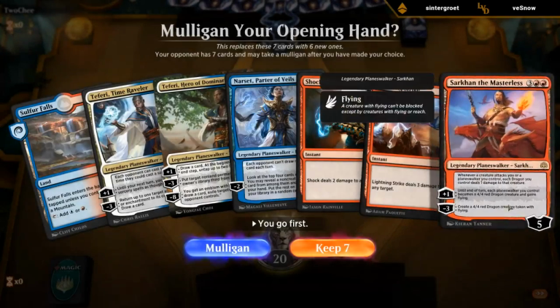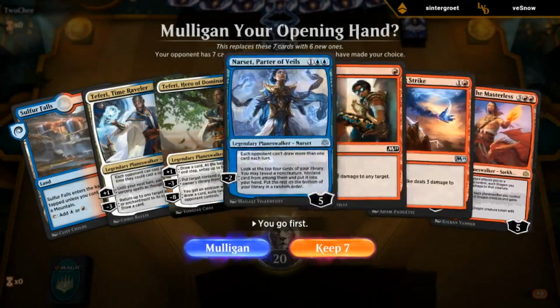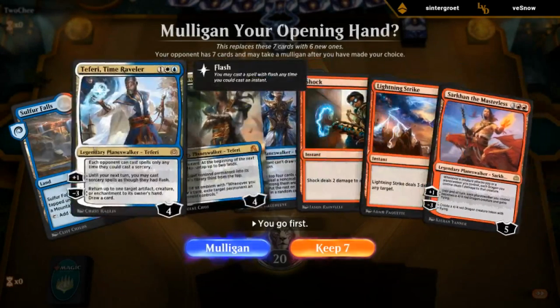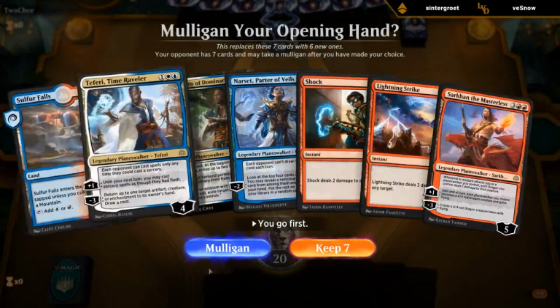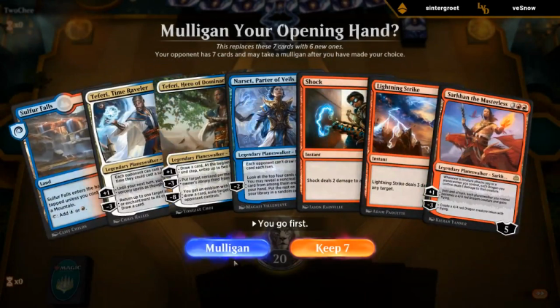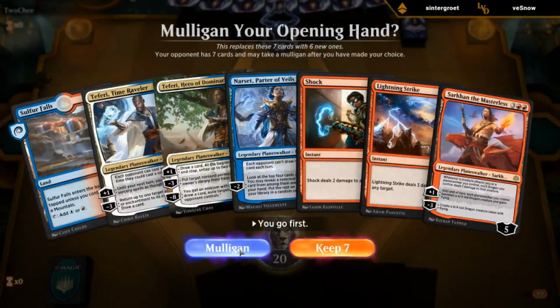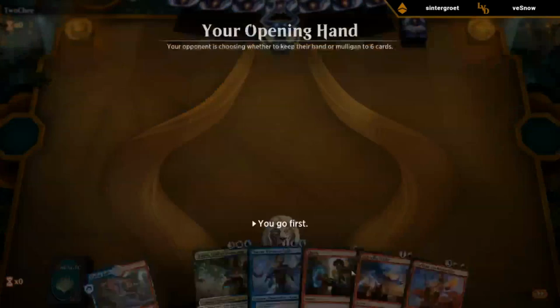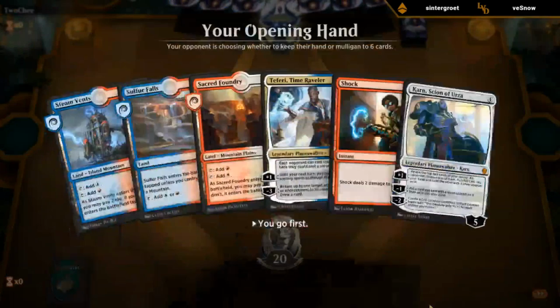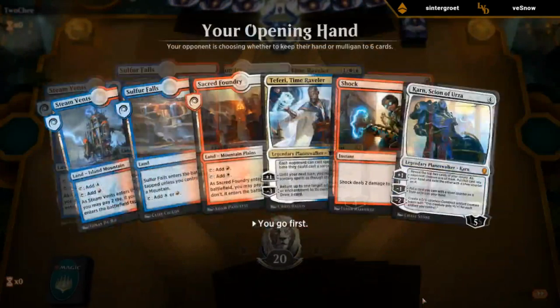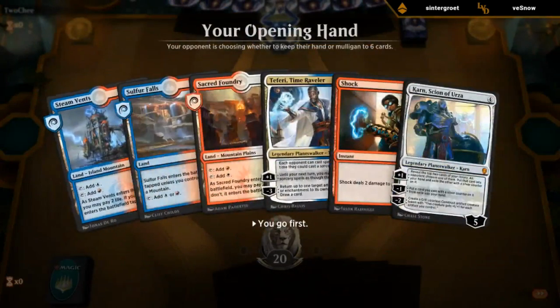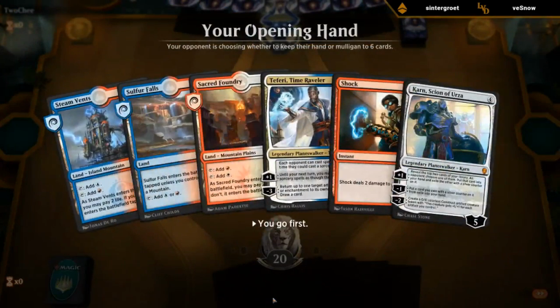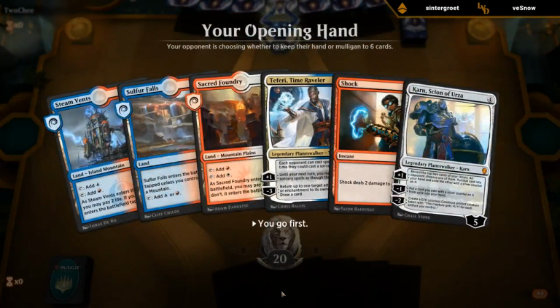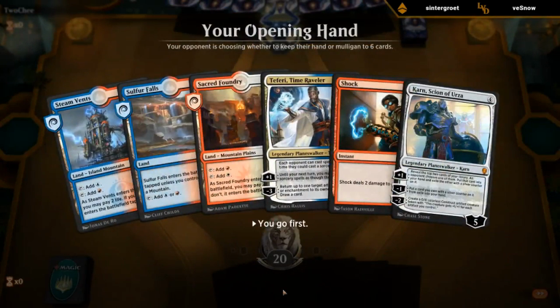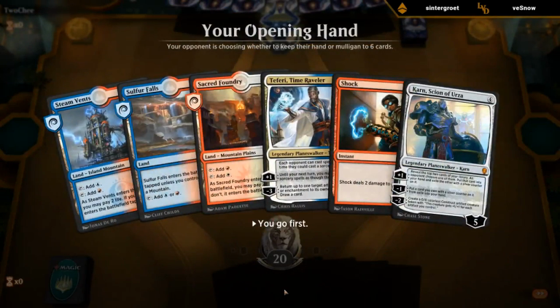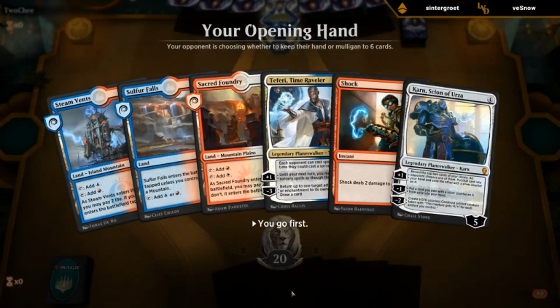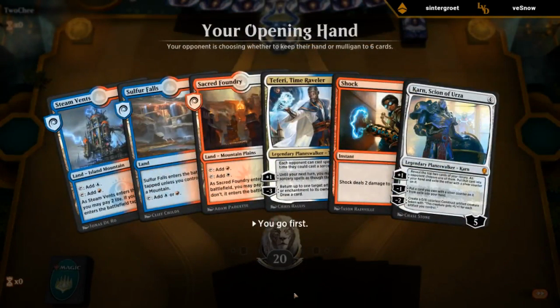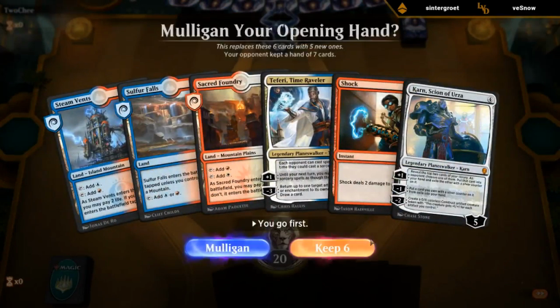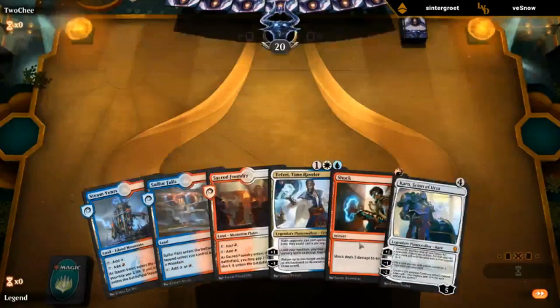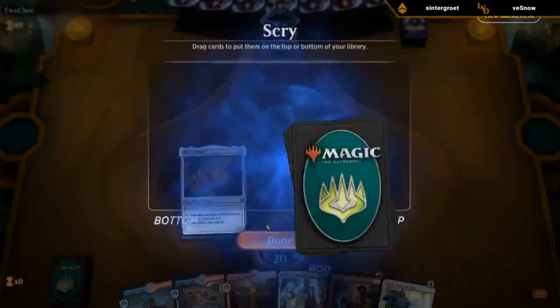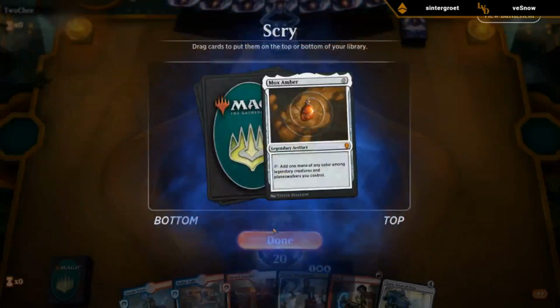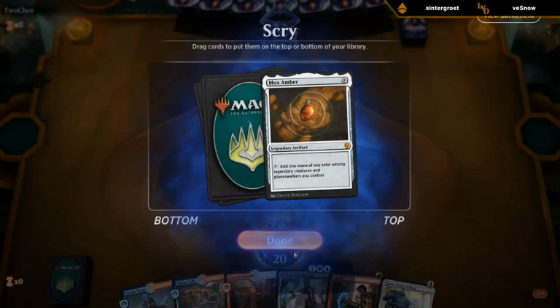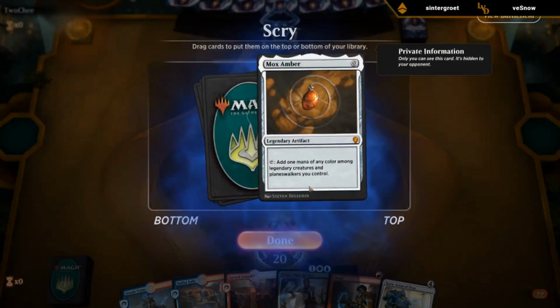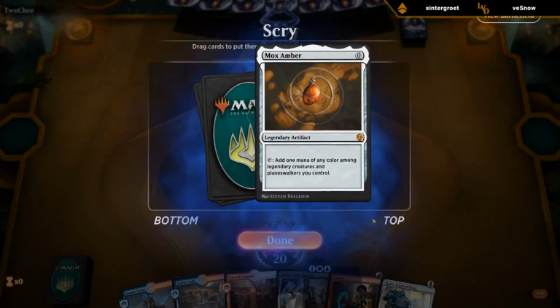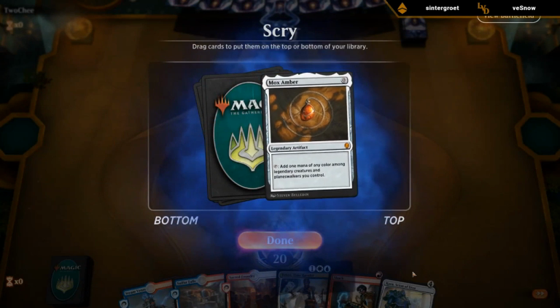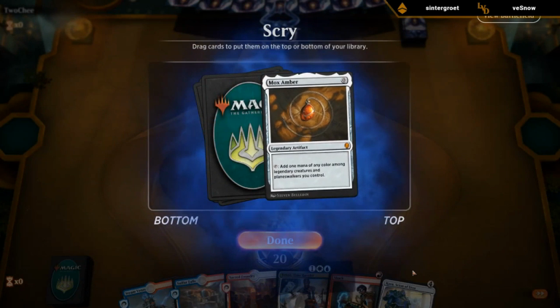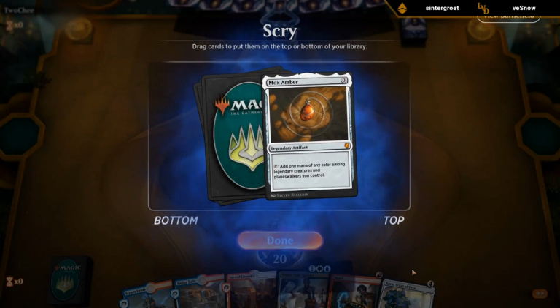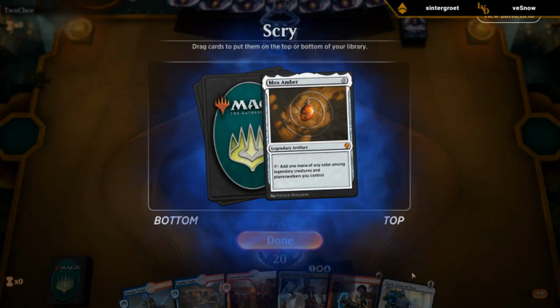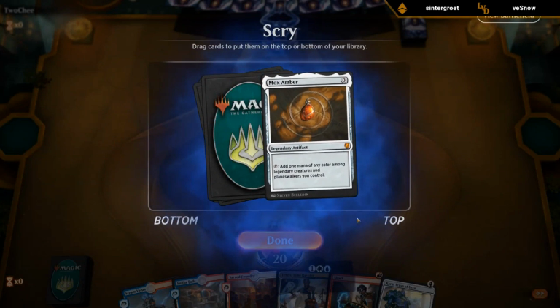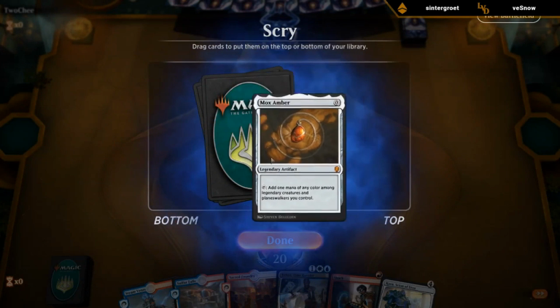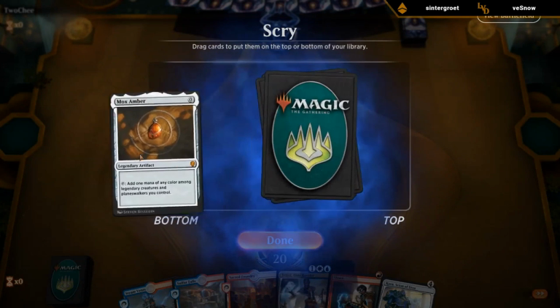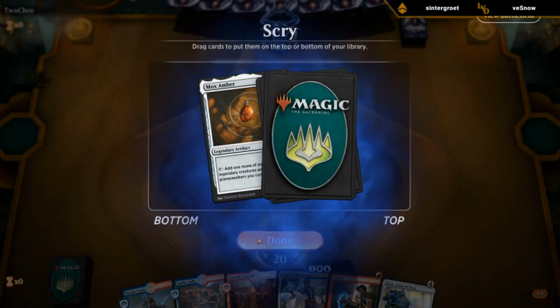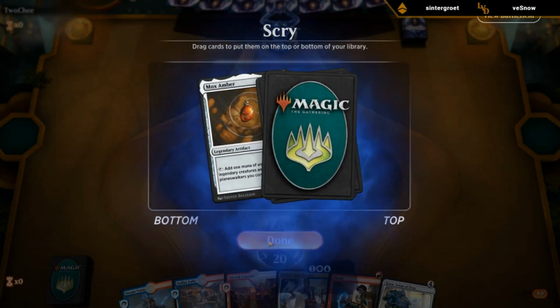Next game — pretty easy keep. Do we want a Mox Amber? Don't think so. If they deal with Time Raveler, Mox Amber doesn't do anything.